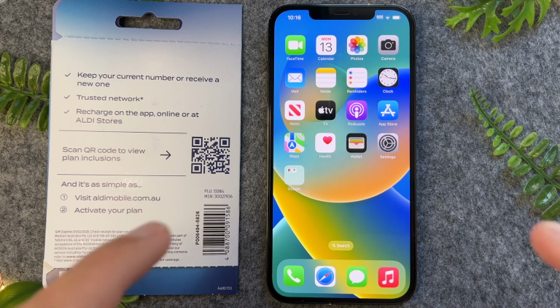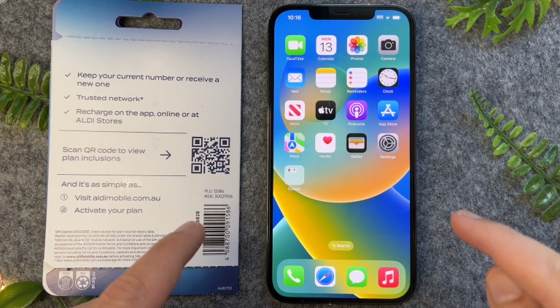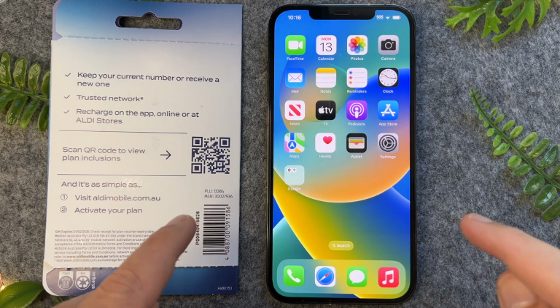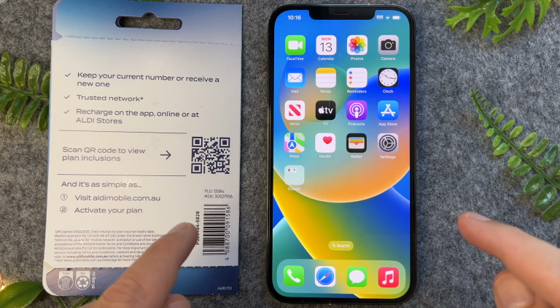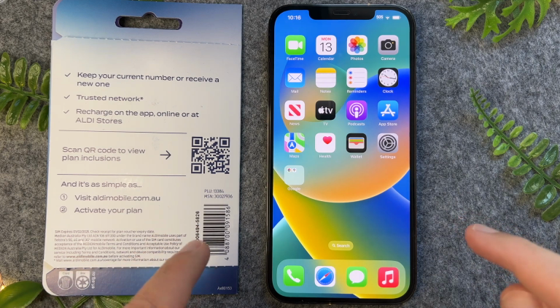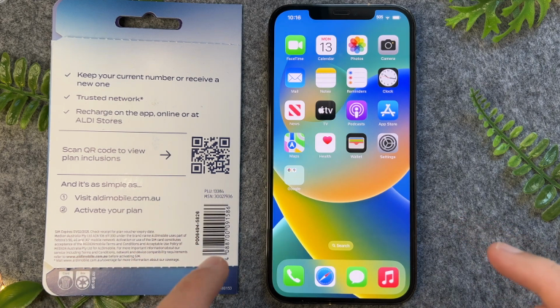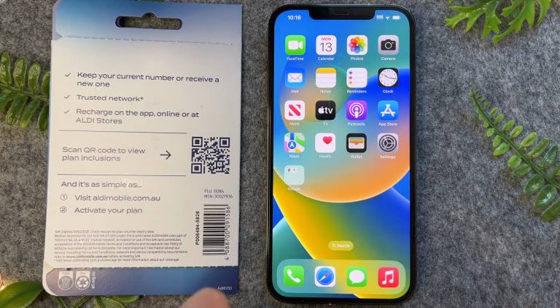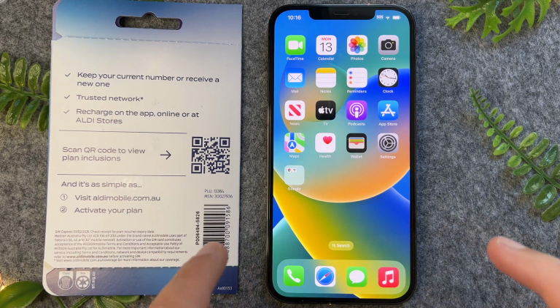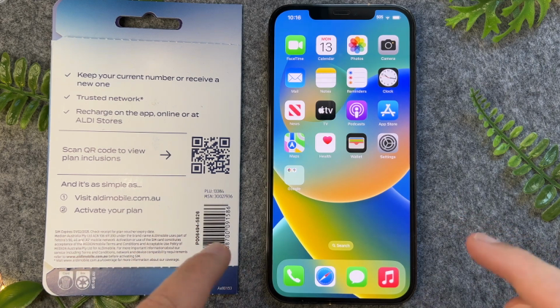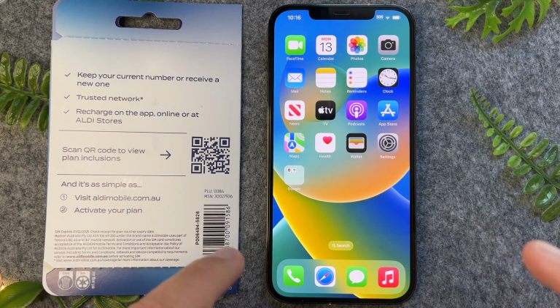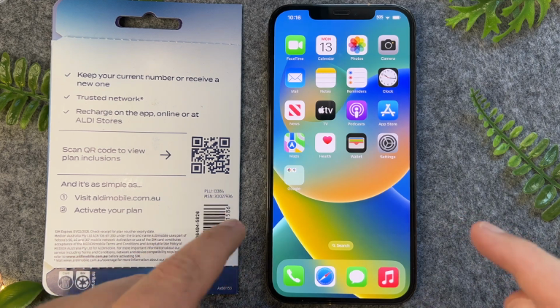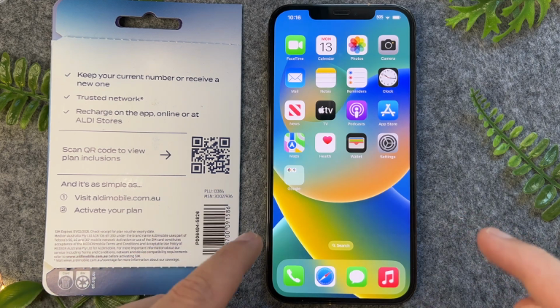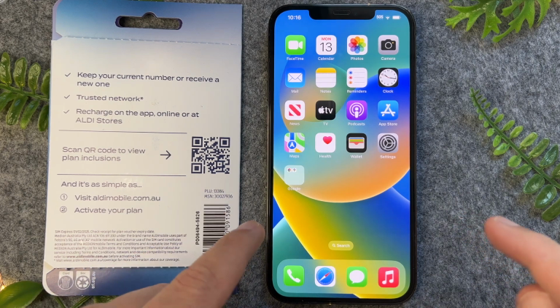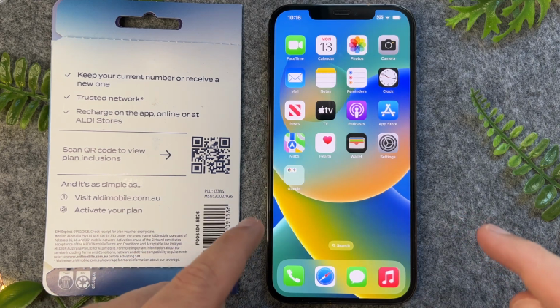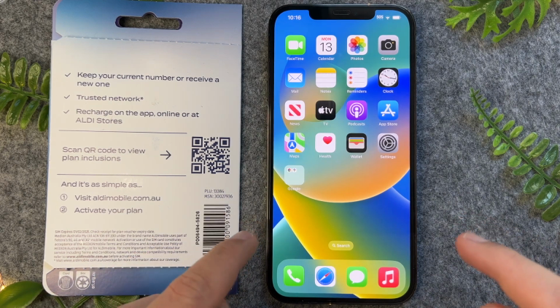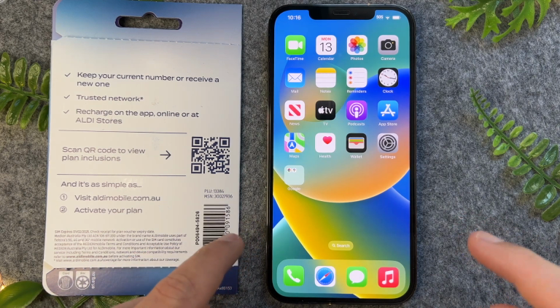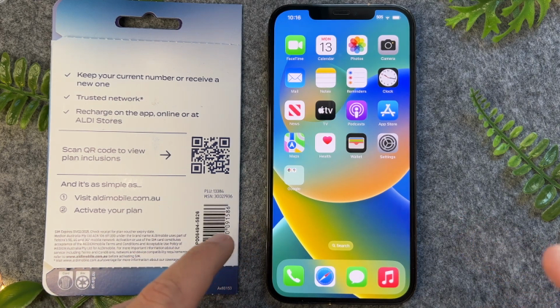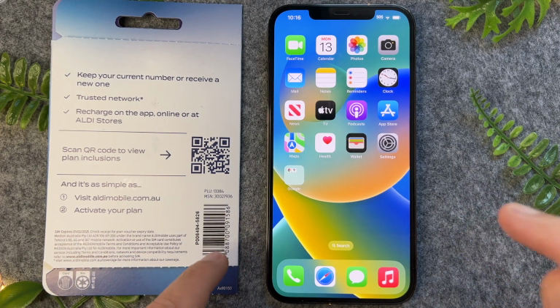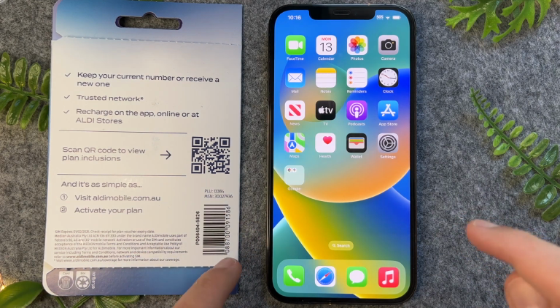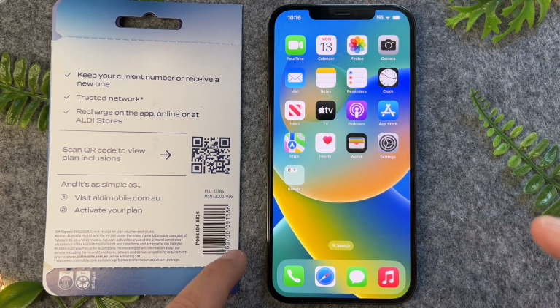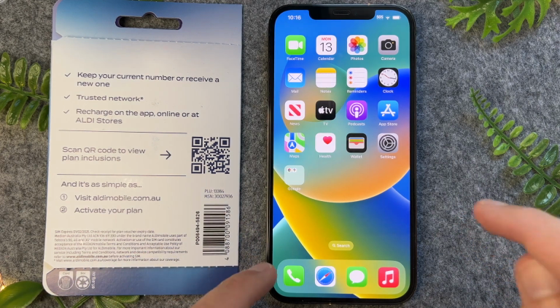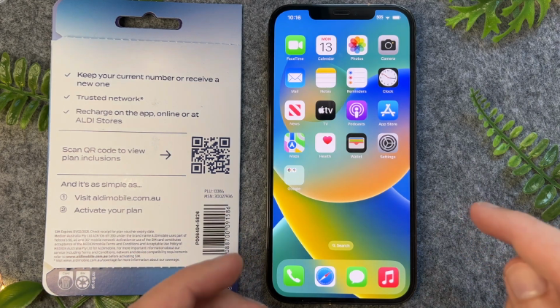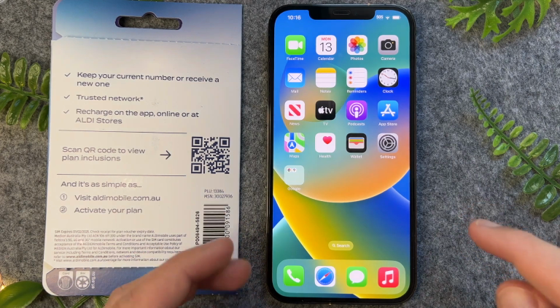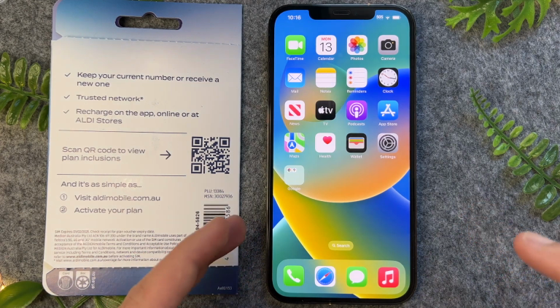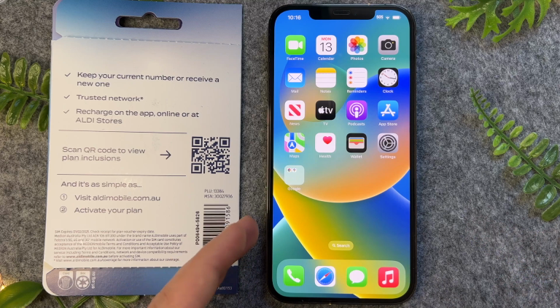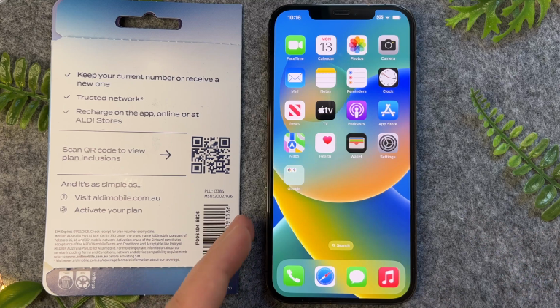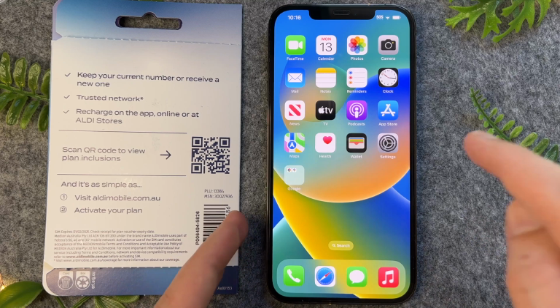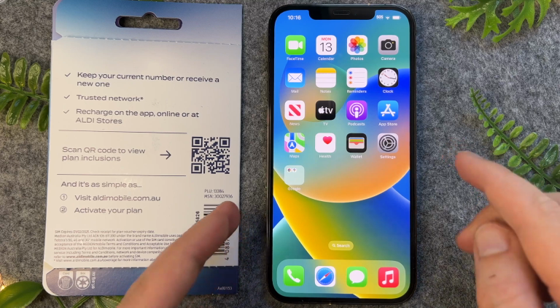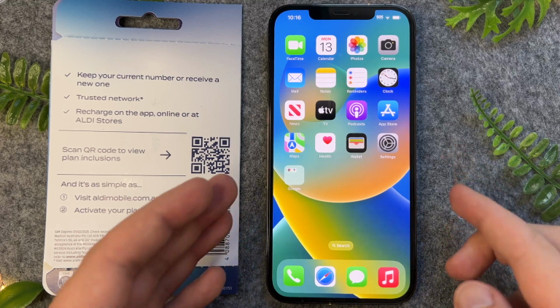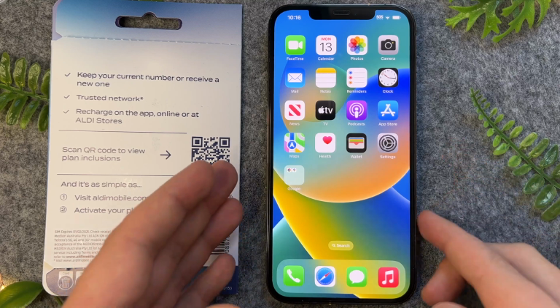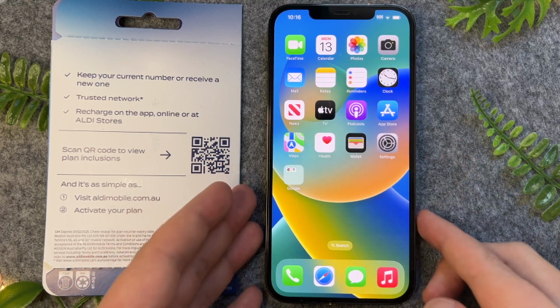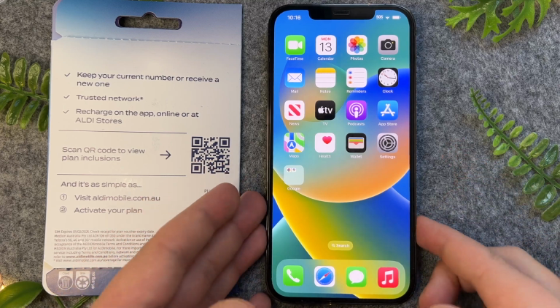In this quick video, I'm going to show you how to scan QR codes on your iPhone 14. So let's just dive straight into the video.